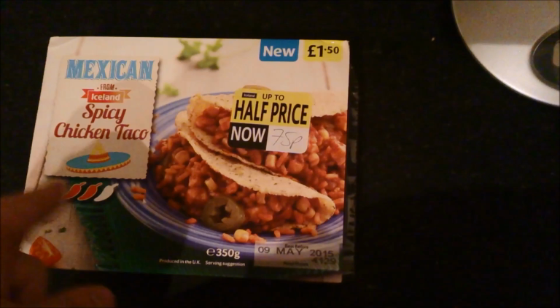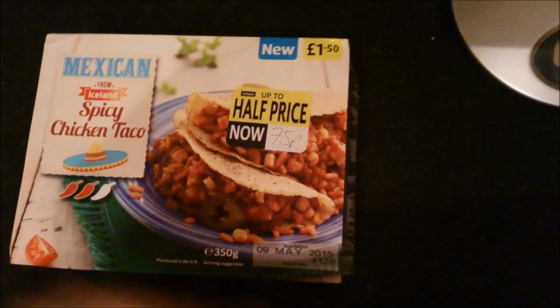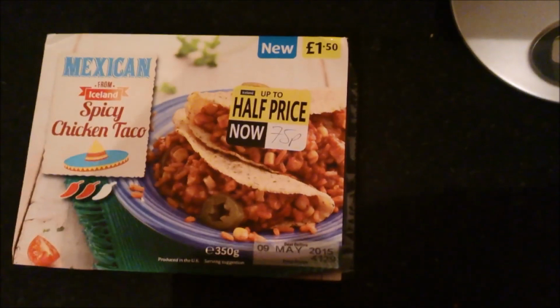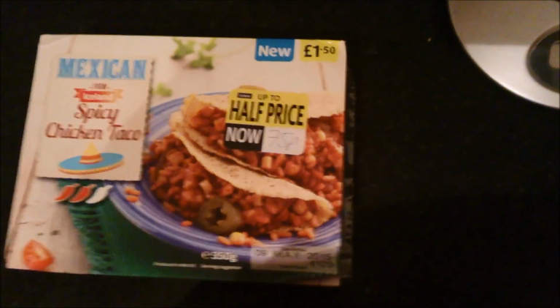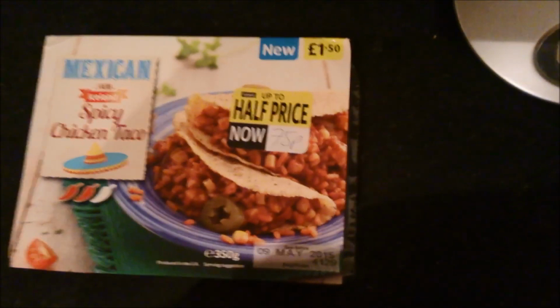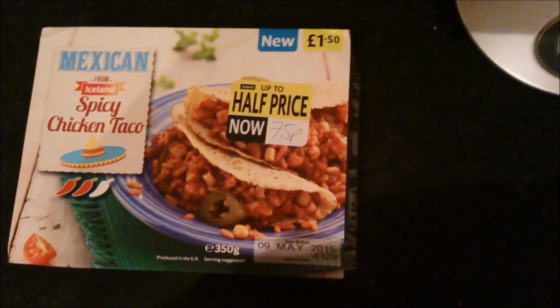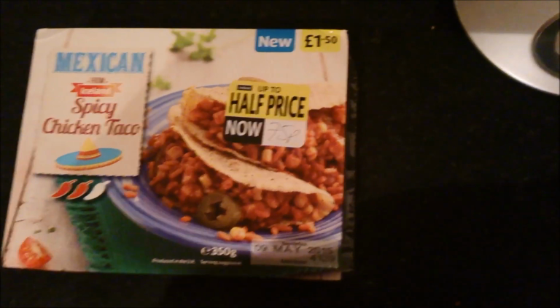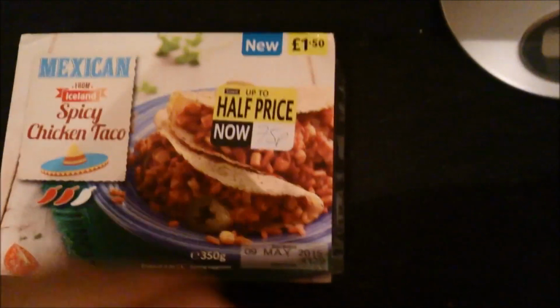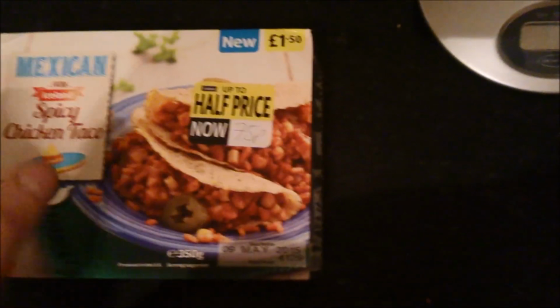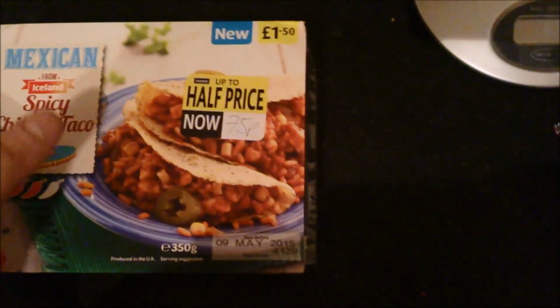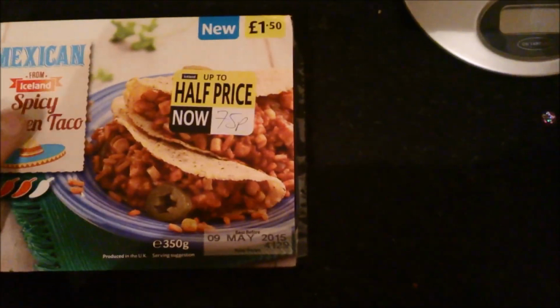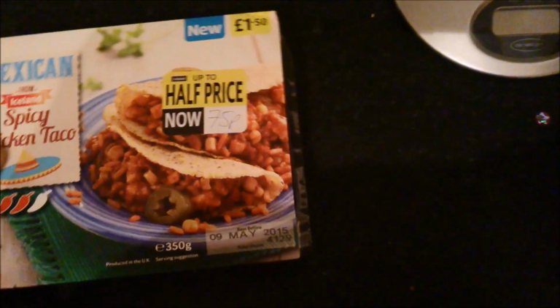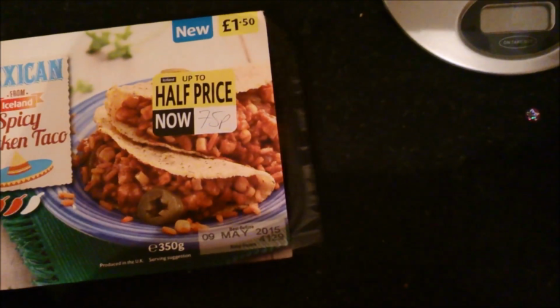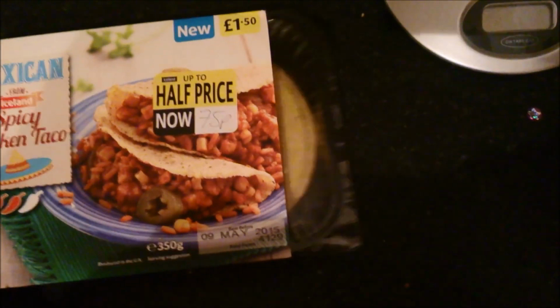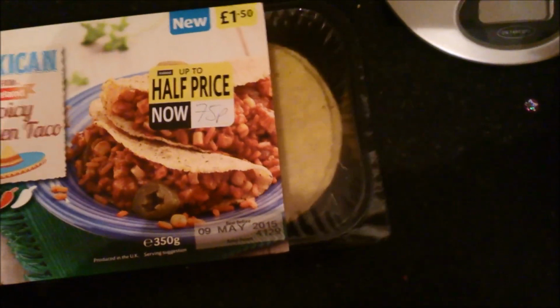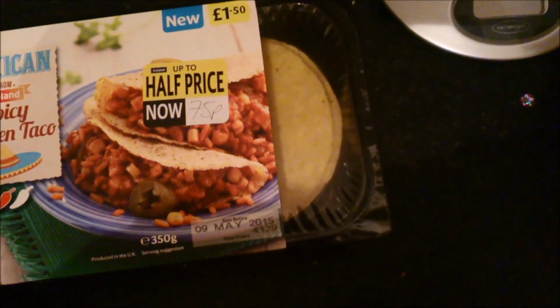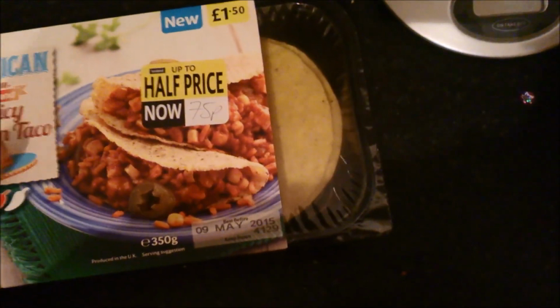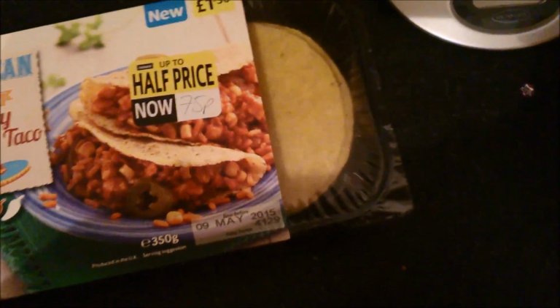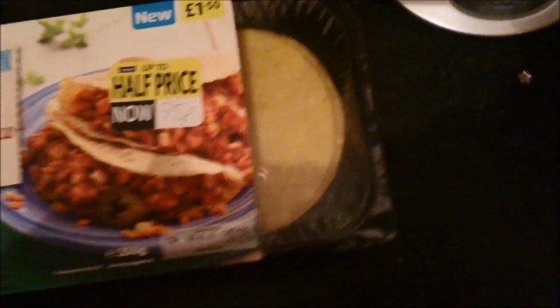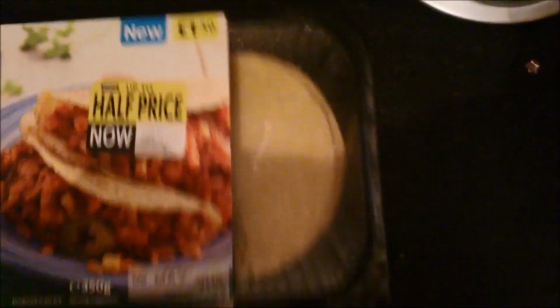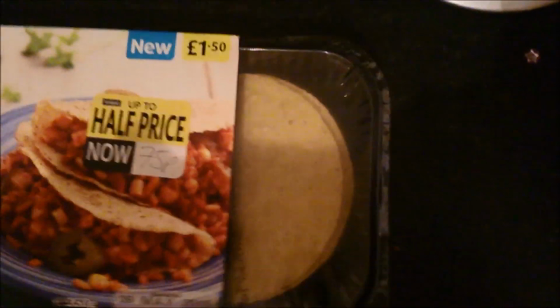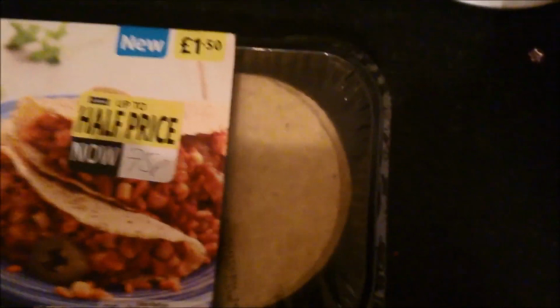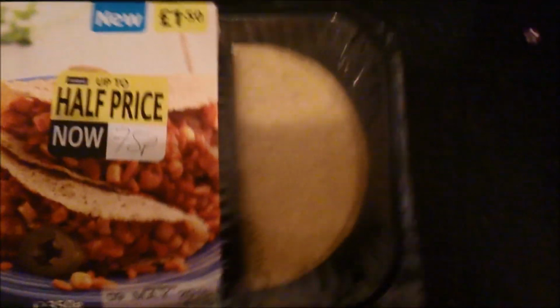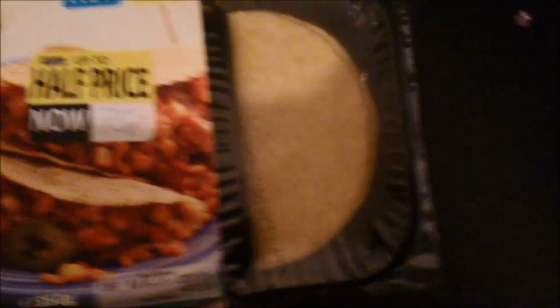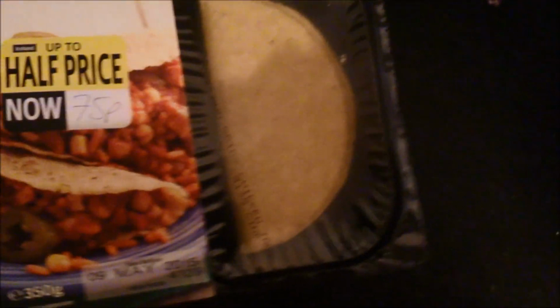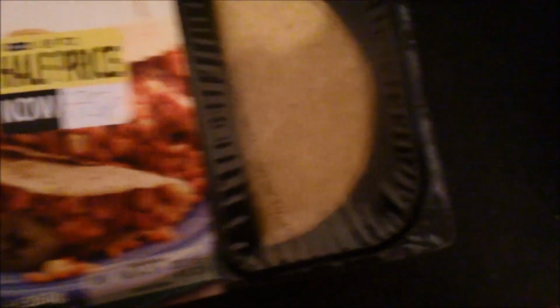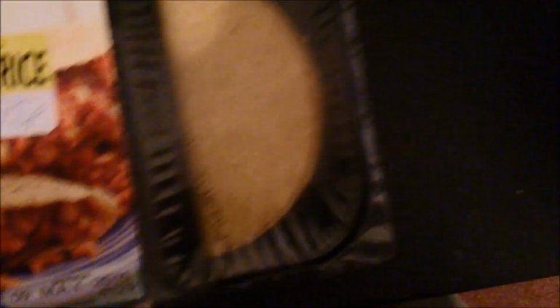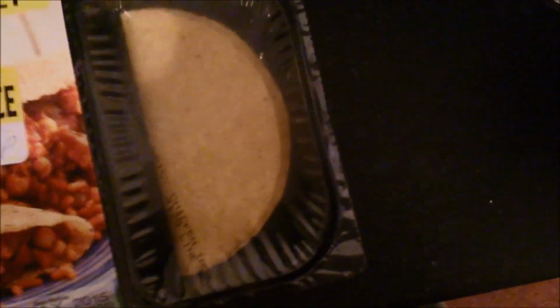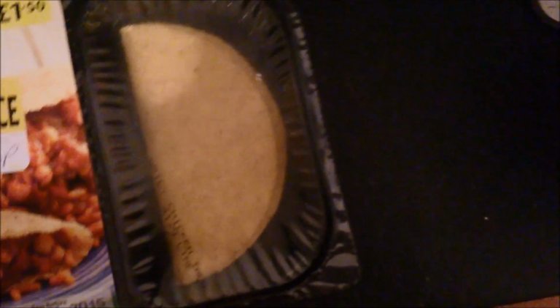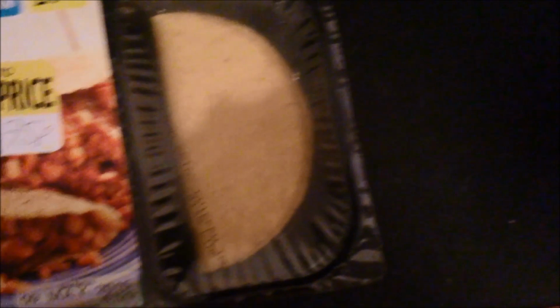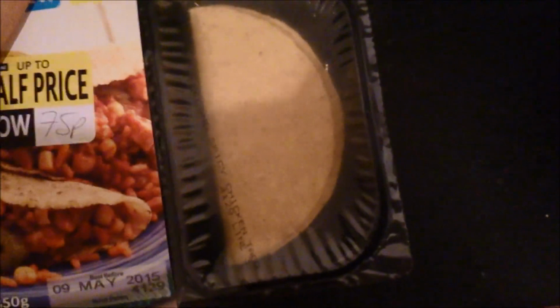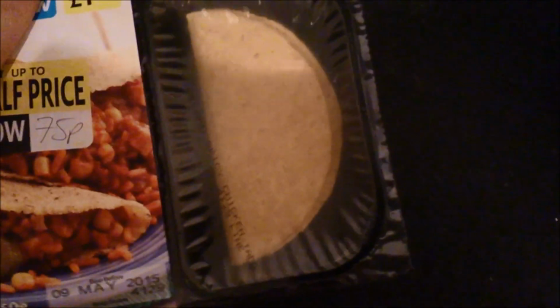It did take me however six or seven attempts to find one without broken taco shells — all of them were smashed to pieces.